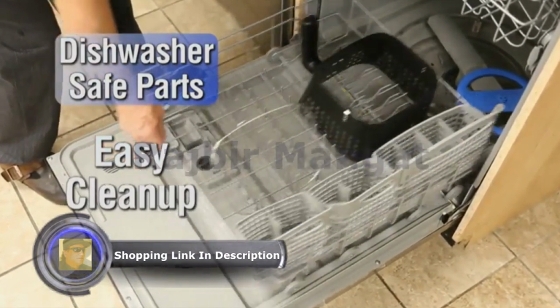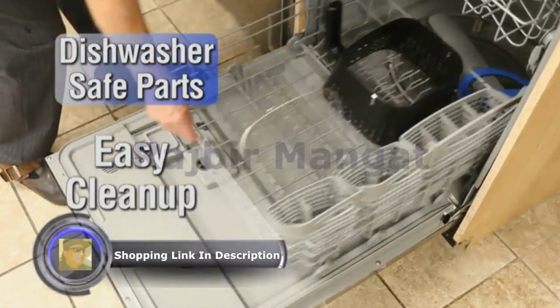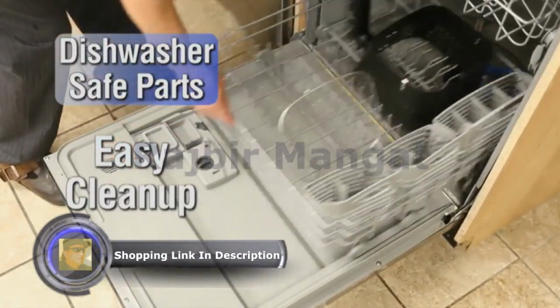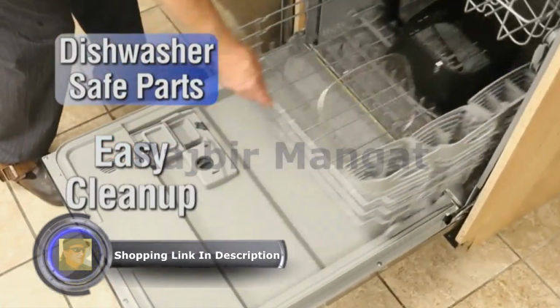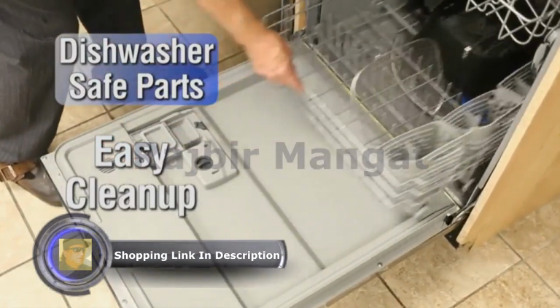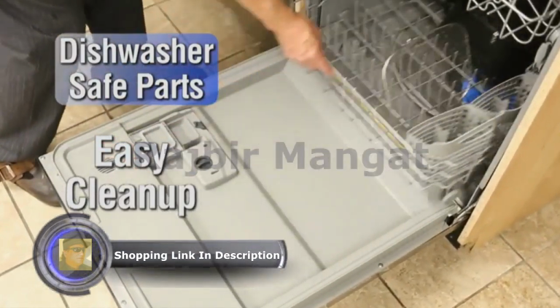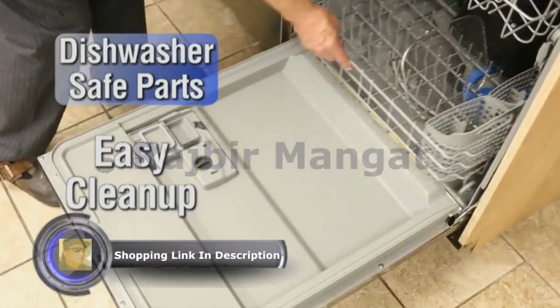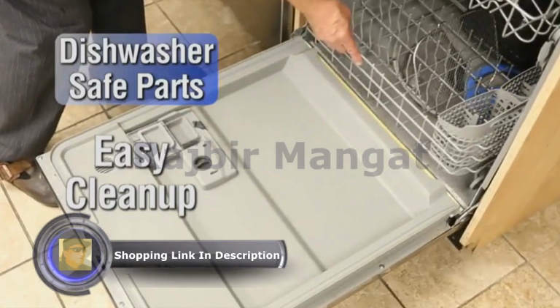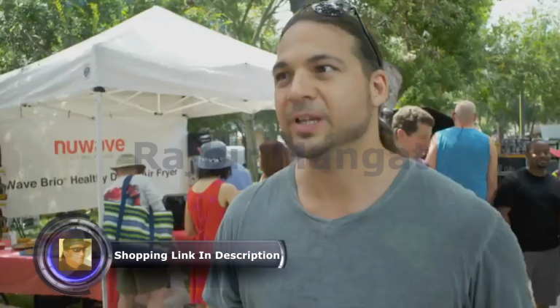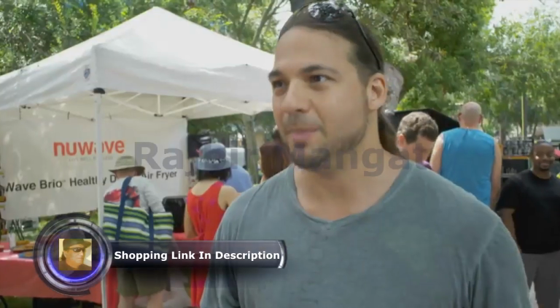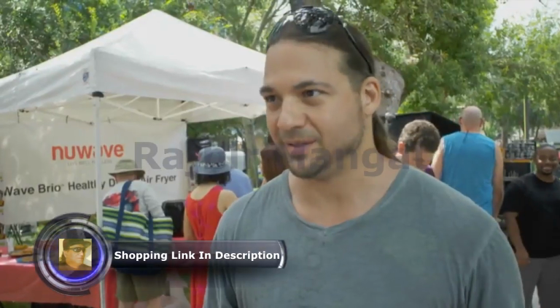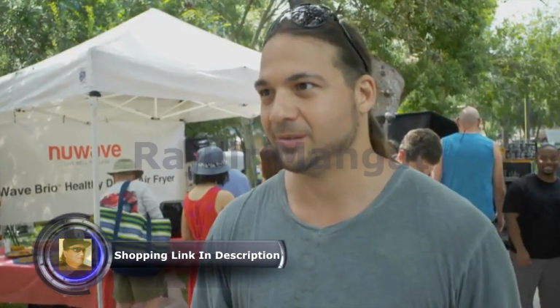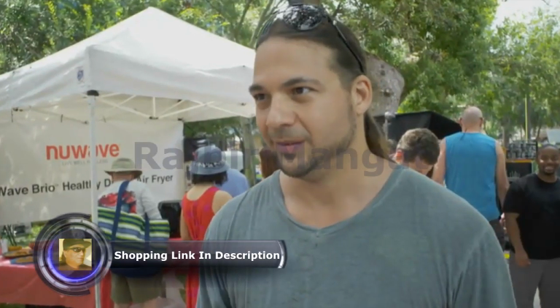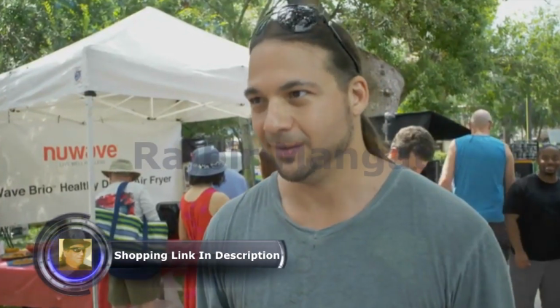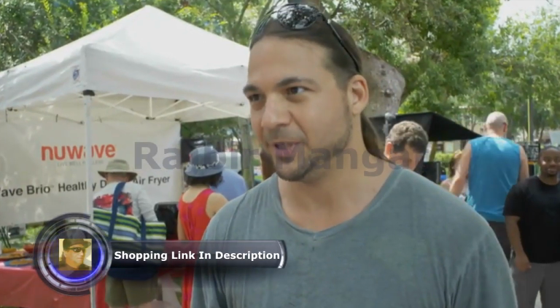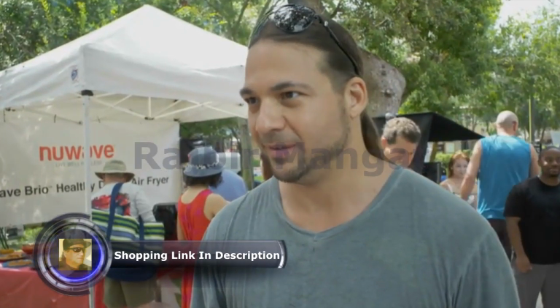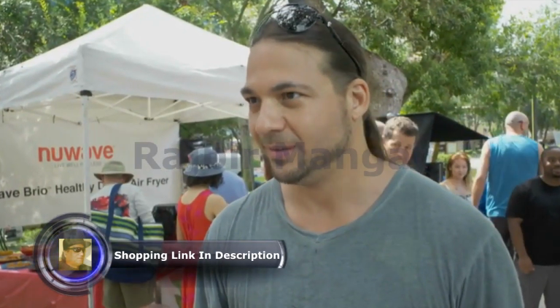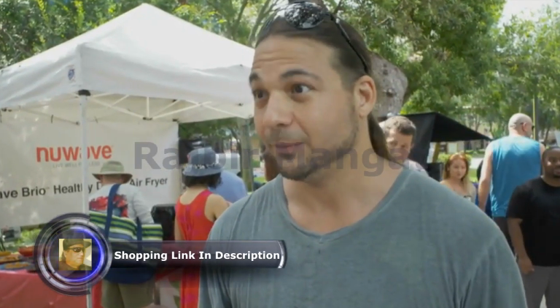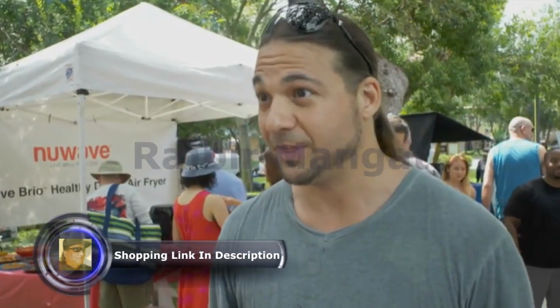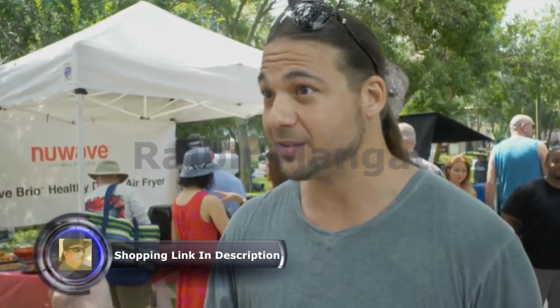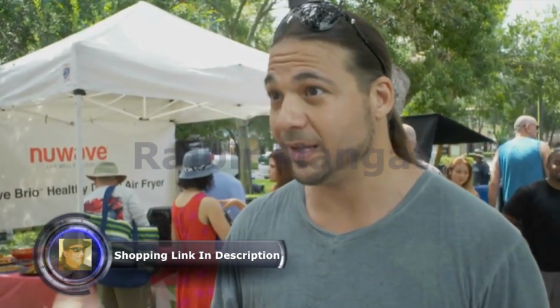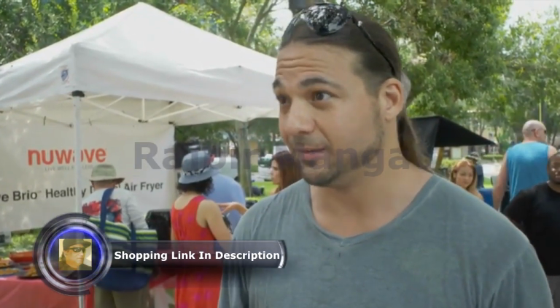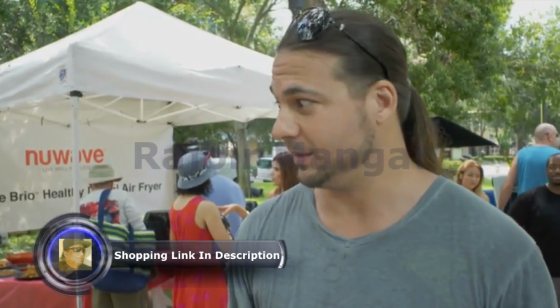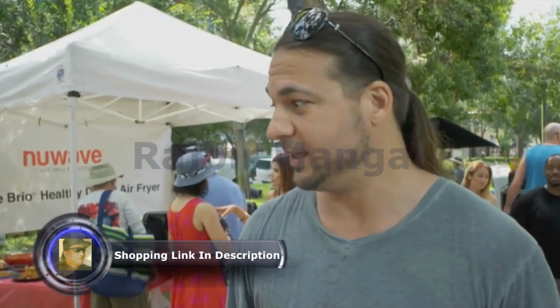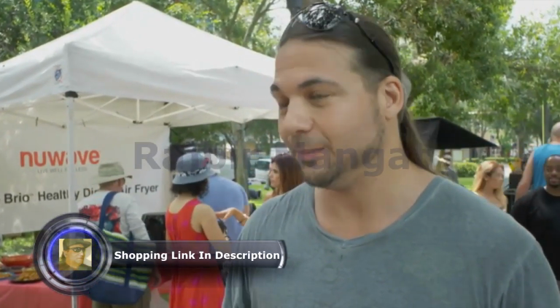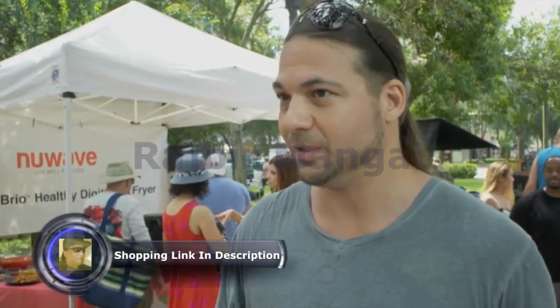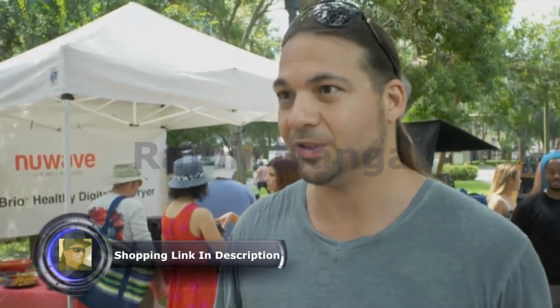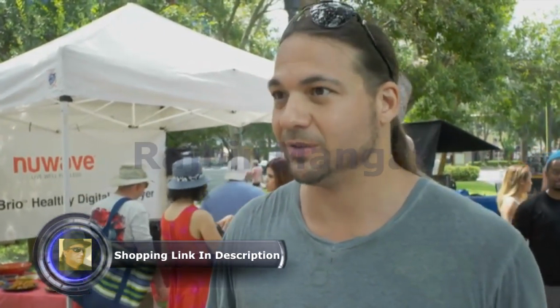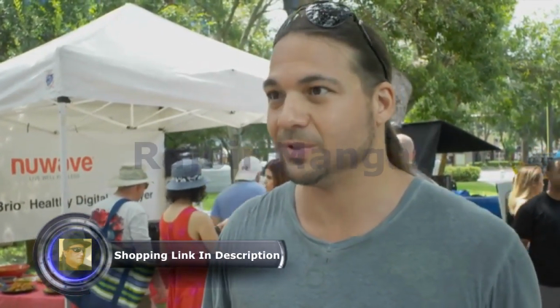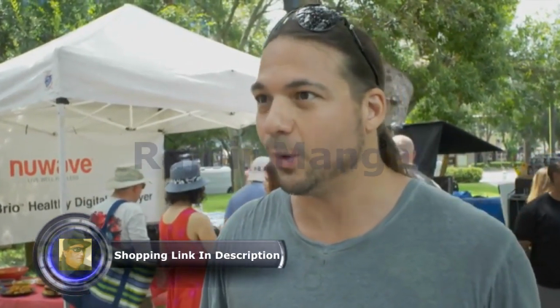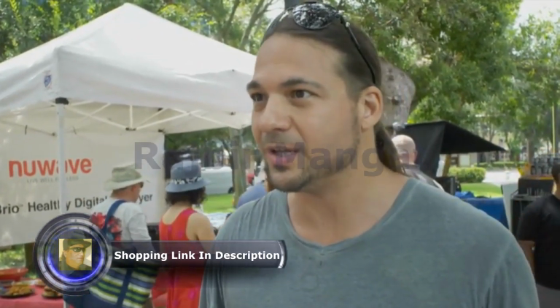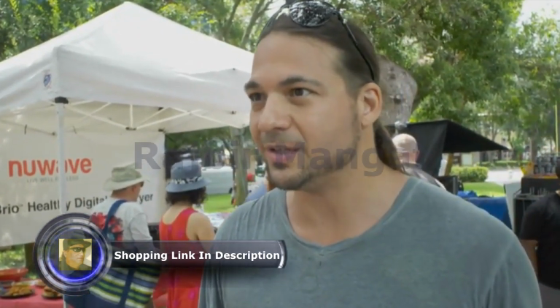I have a deep fryer that's a complete mess. With this thing, the clean-up is just so easy.